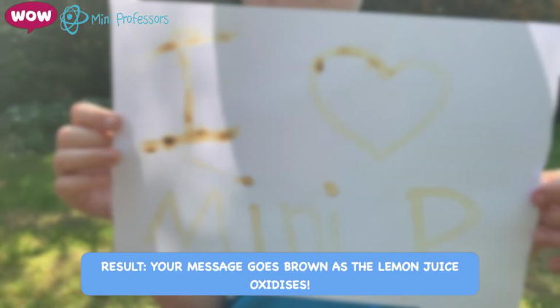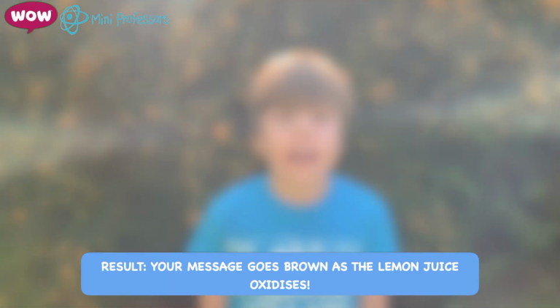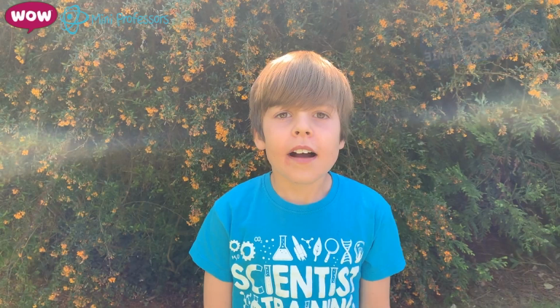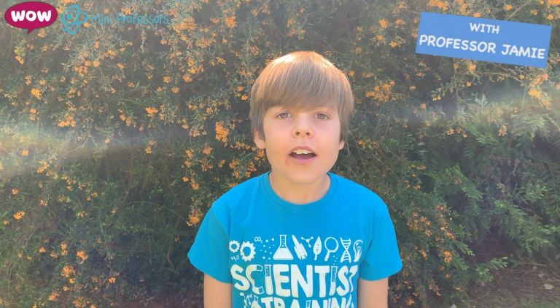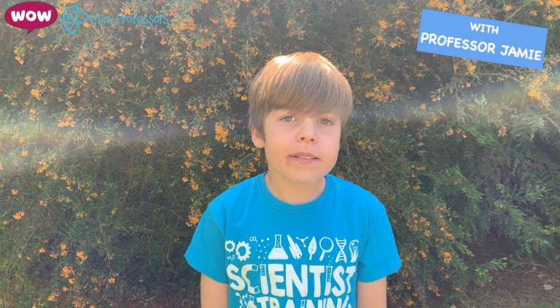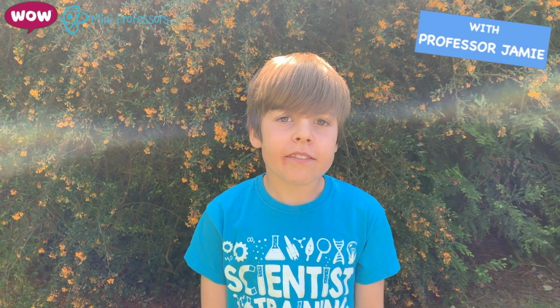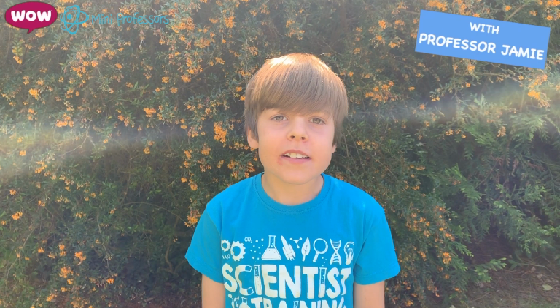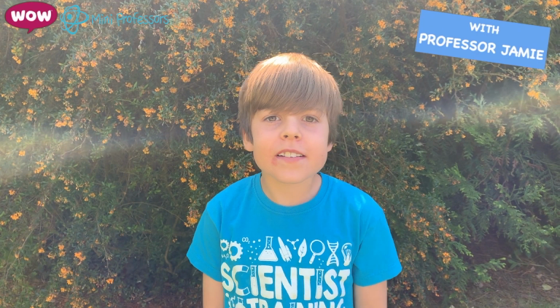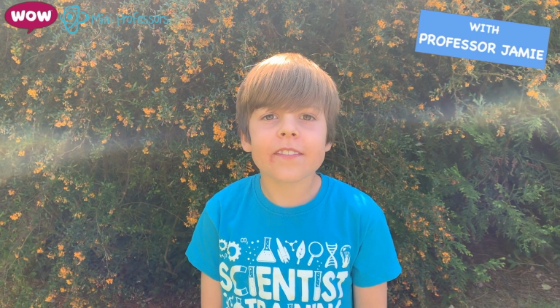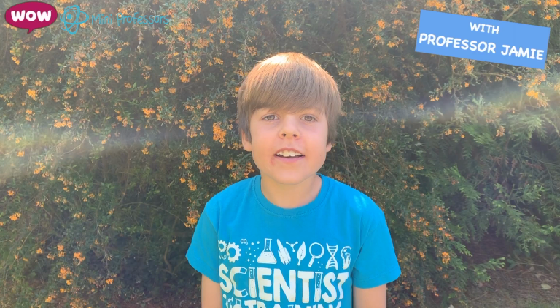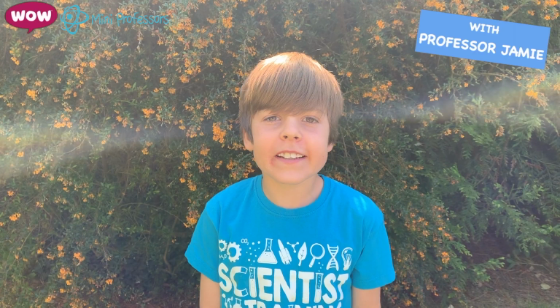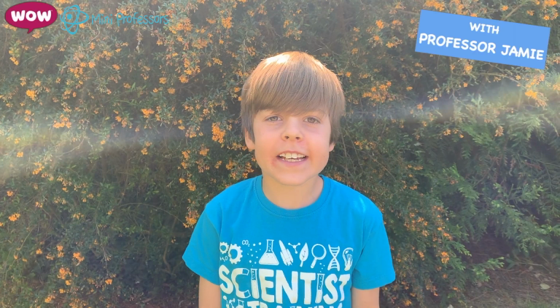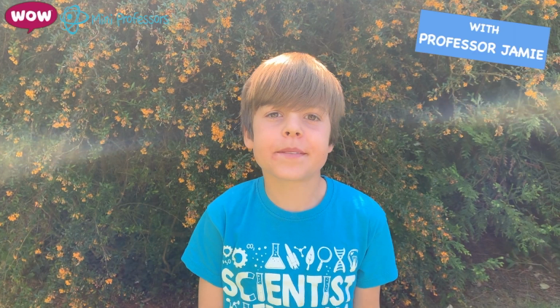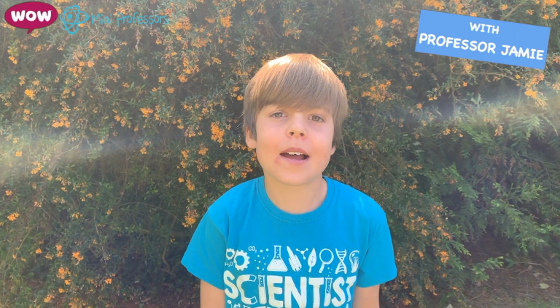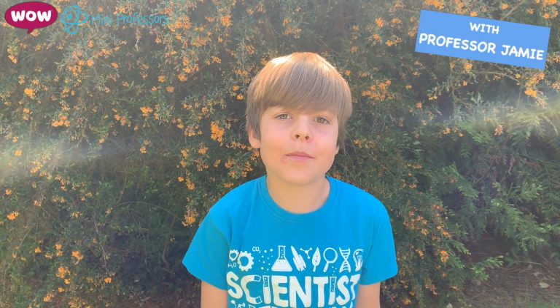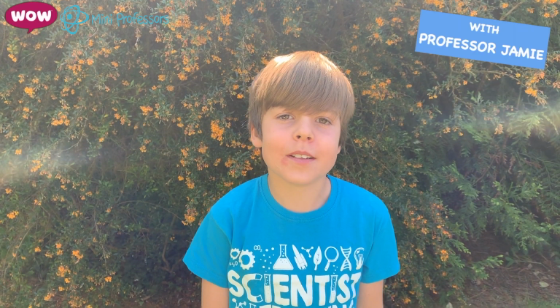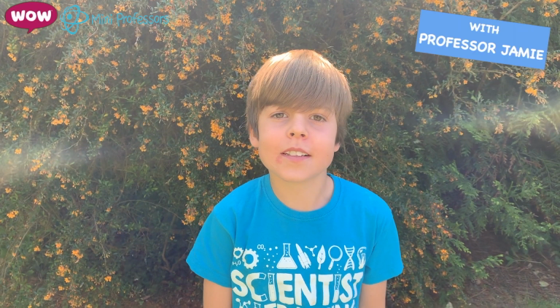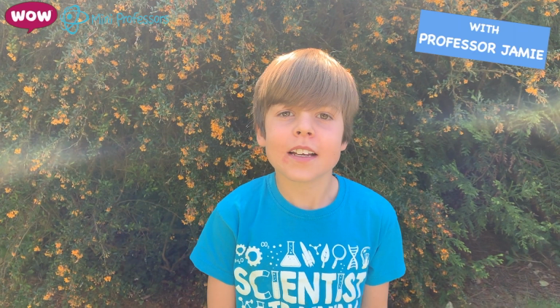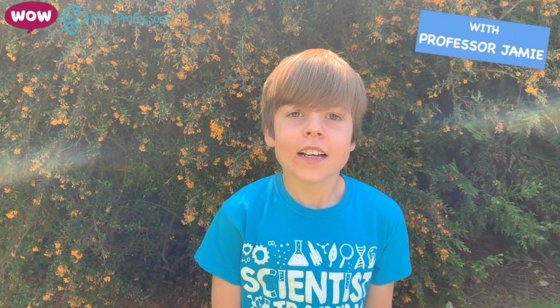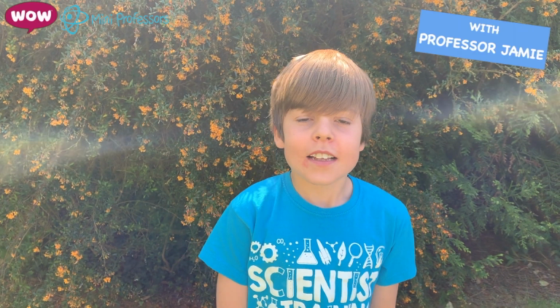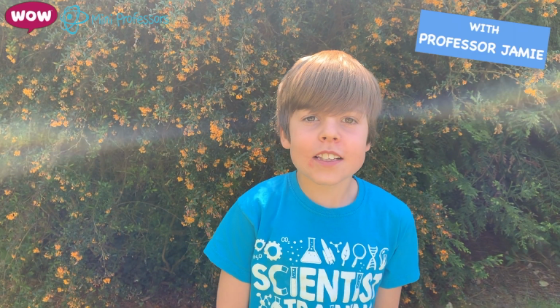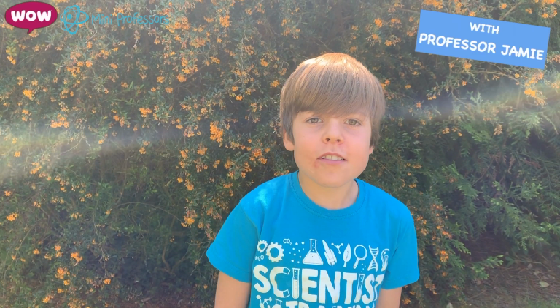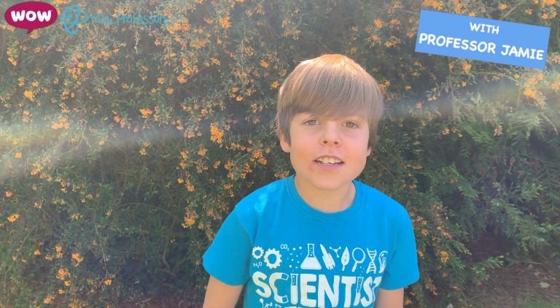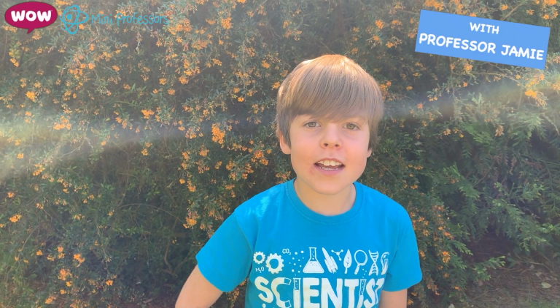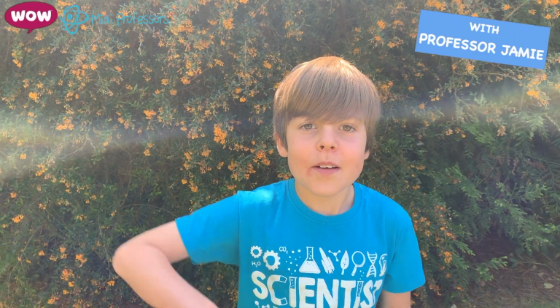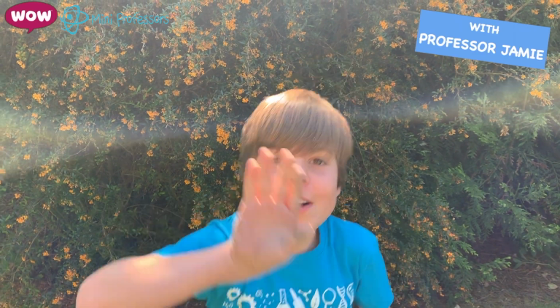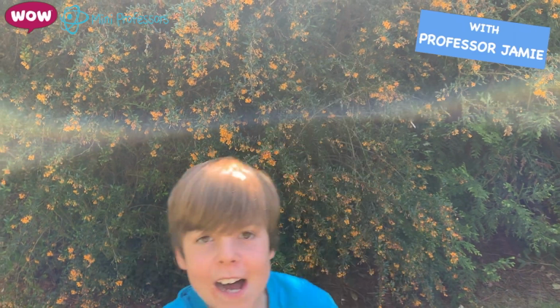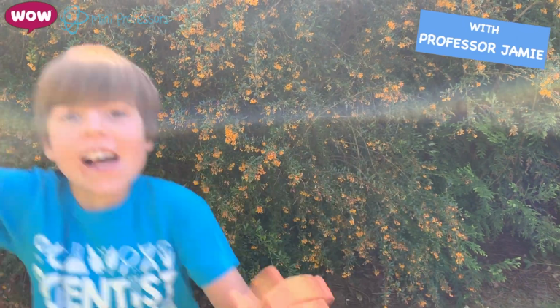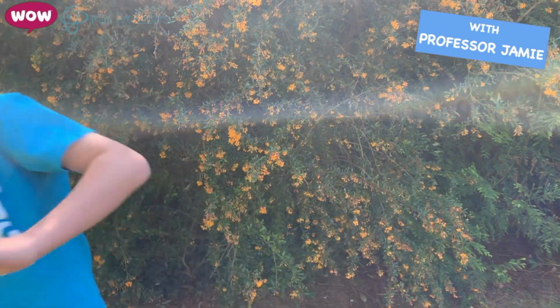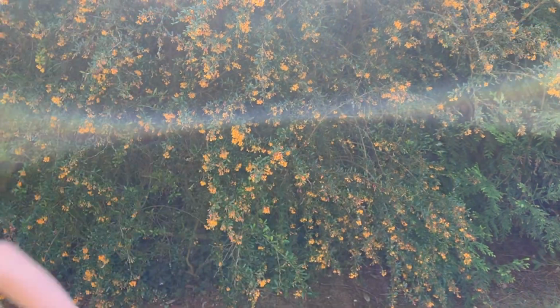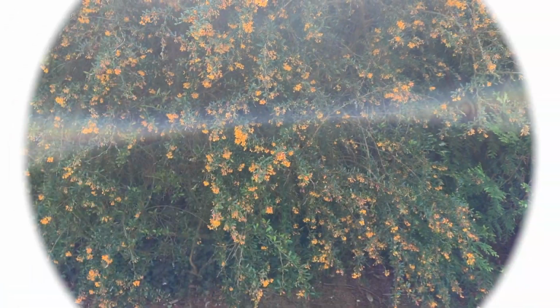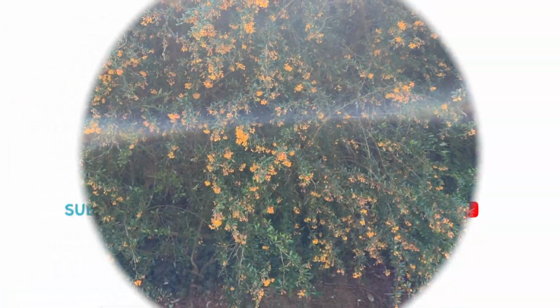I hope you have lots of fun with the experiments. Thanks for watching. Bye!